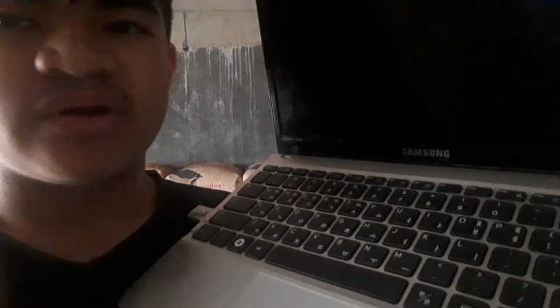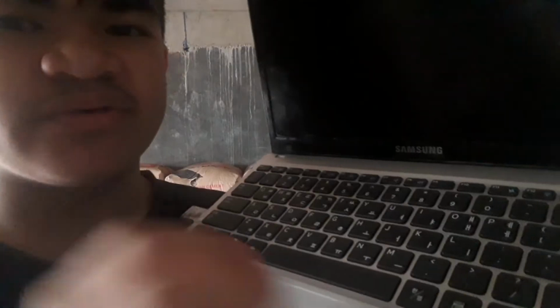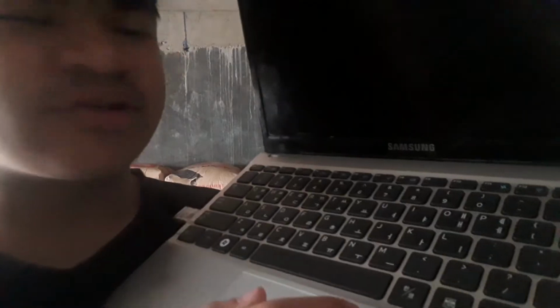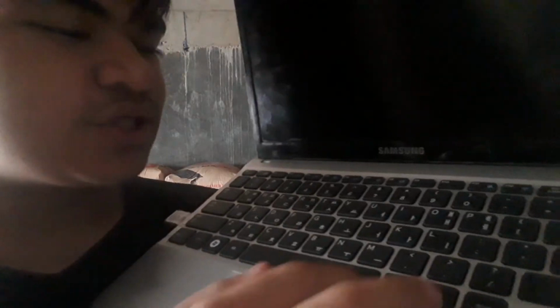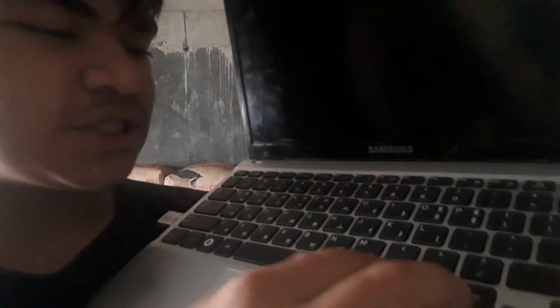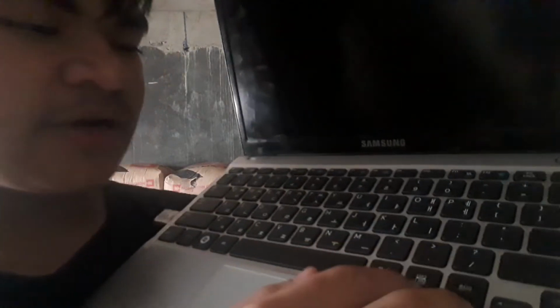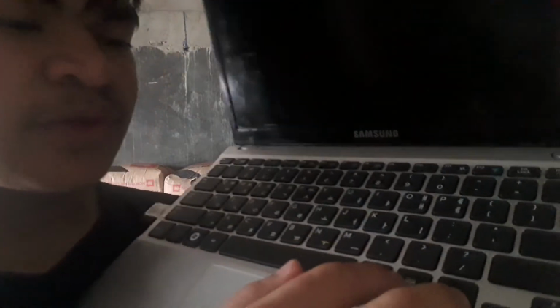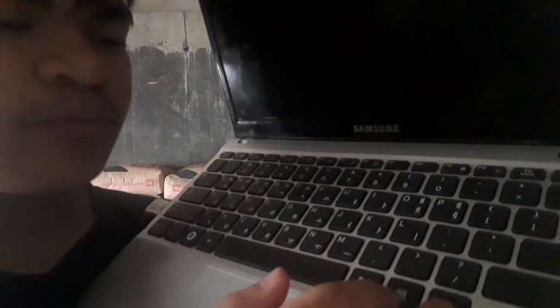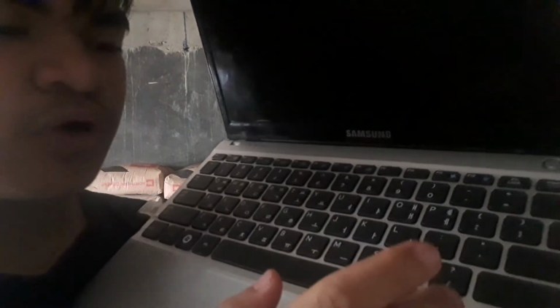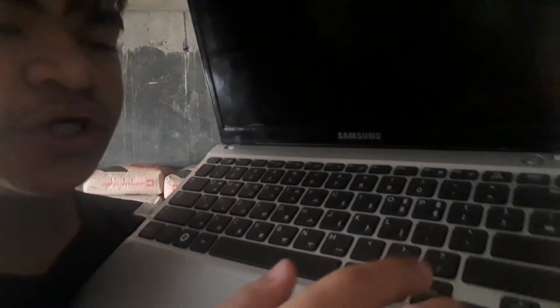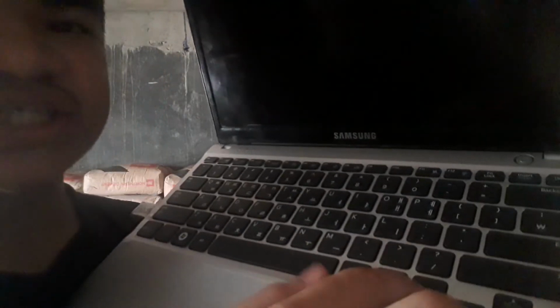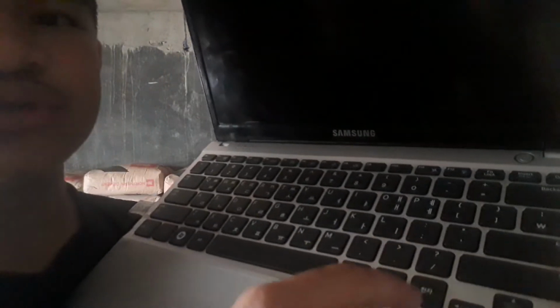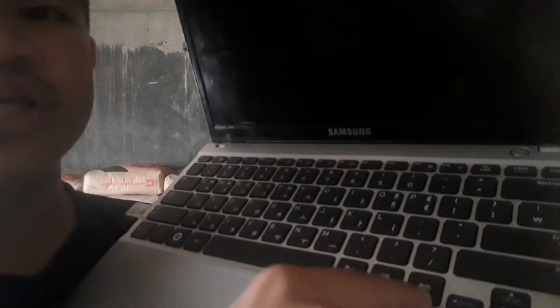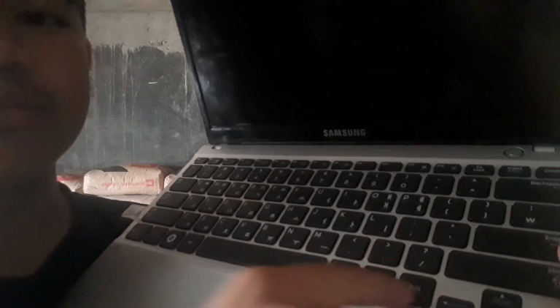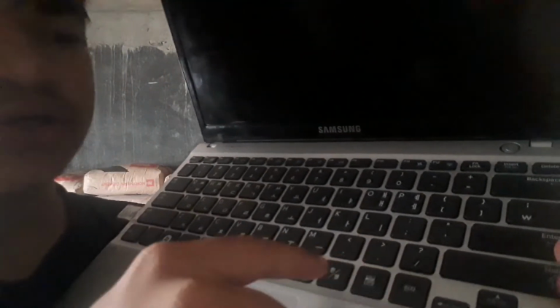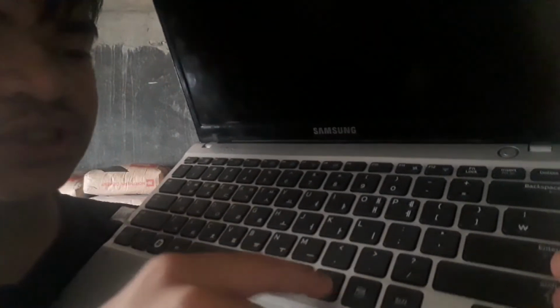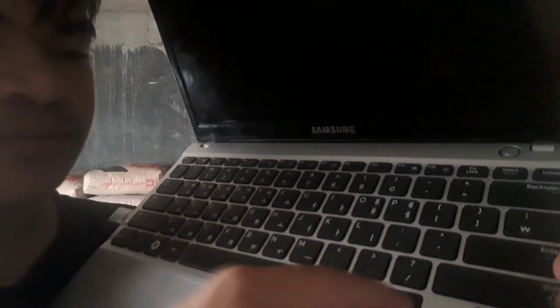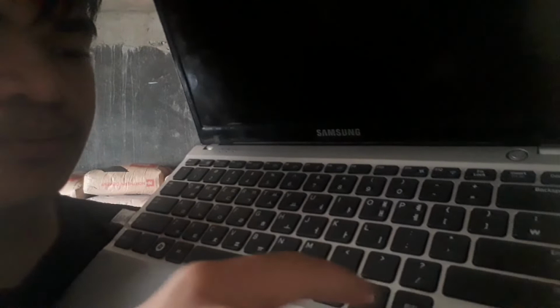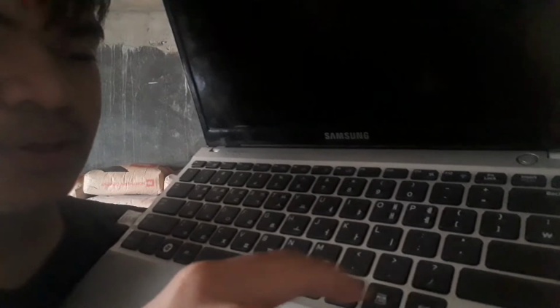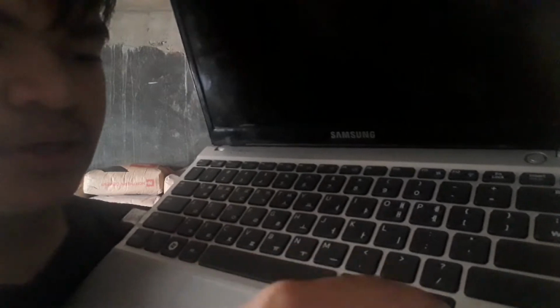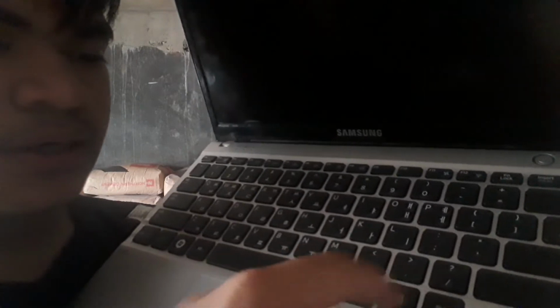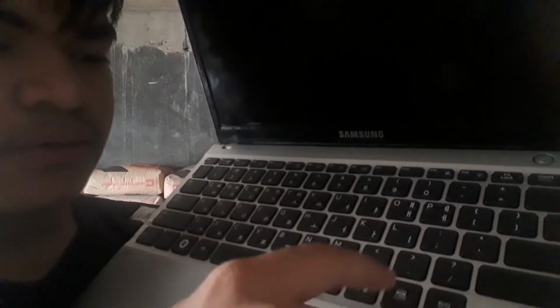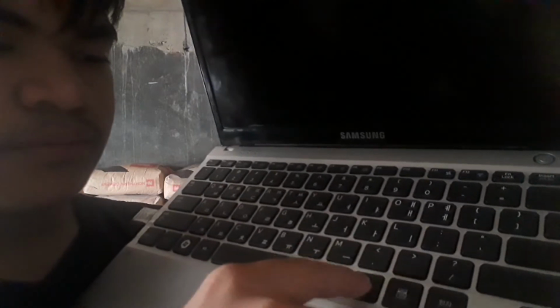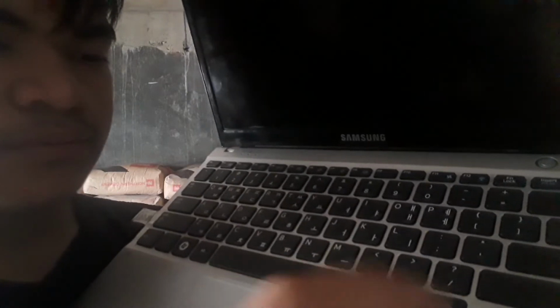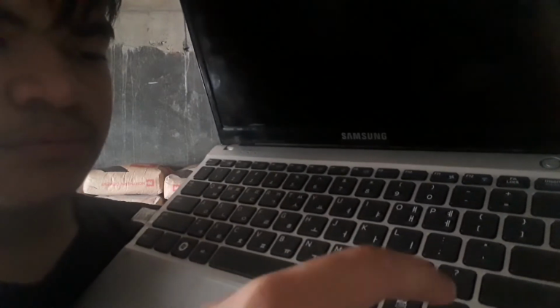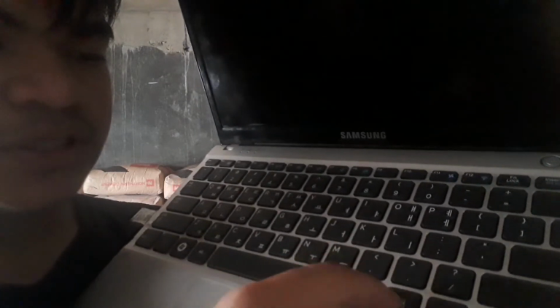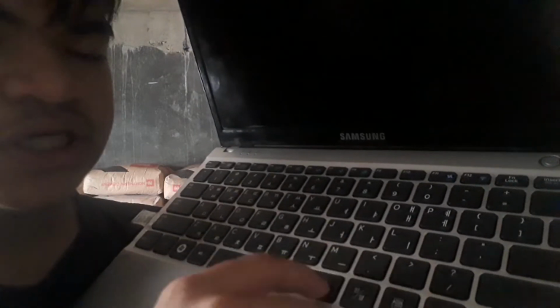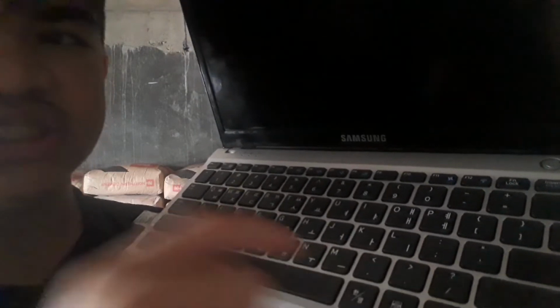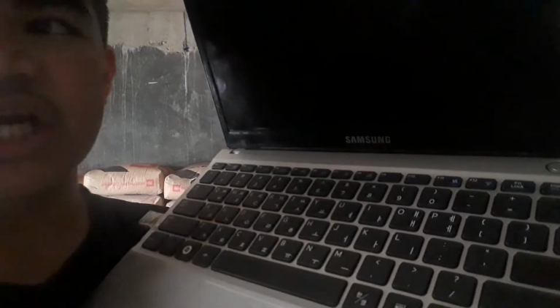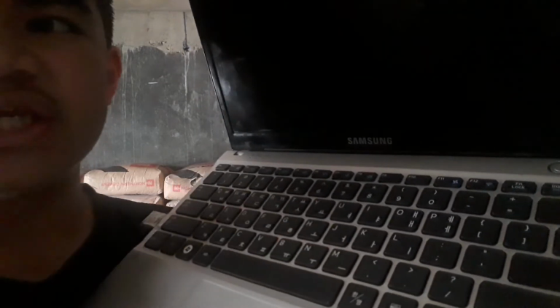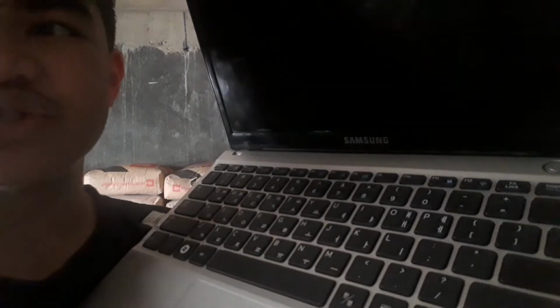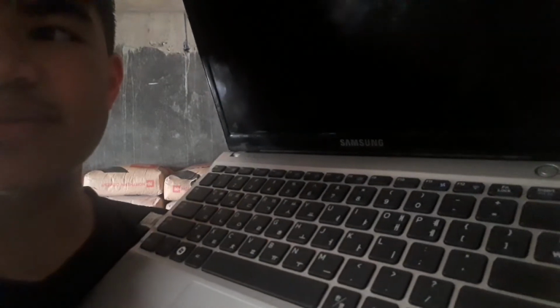When I started using this laptop, I noticed — what are these two keyboard keys? Is it like Chinese or something?